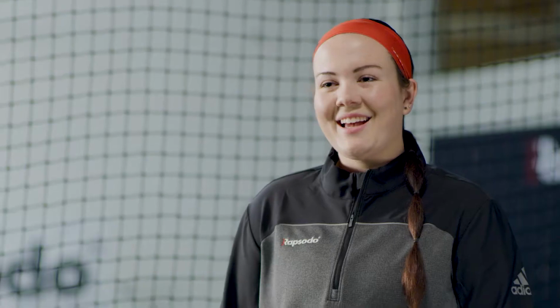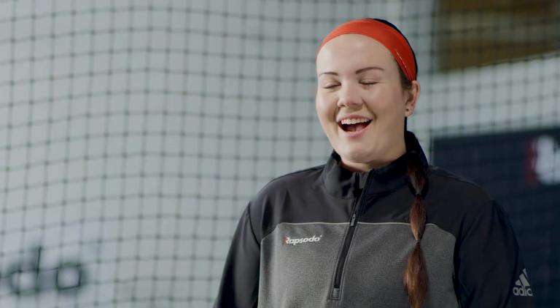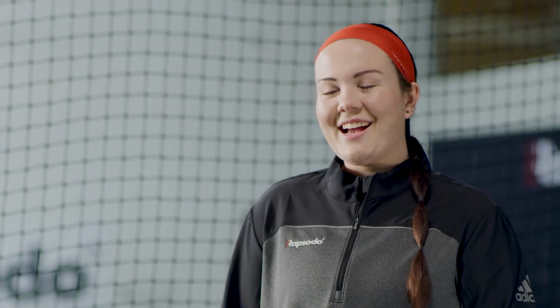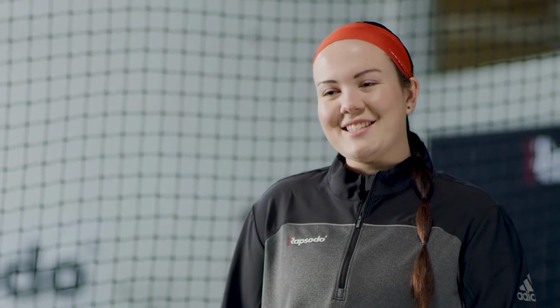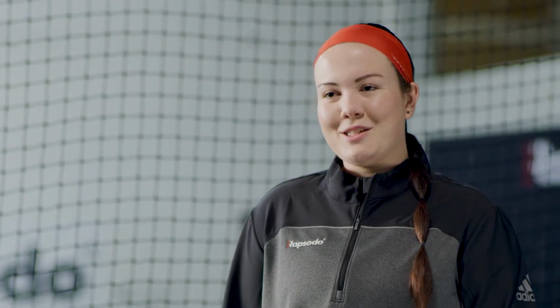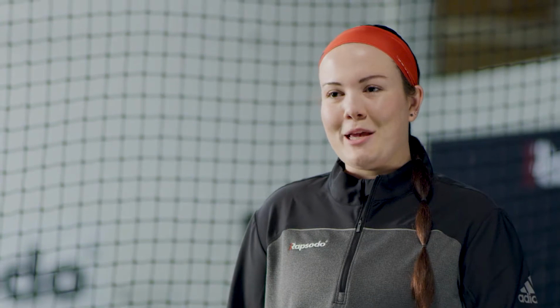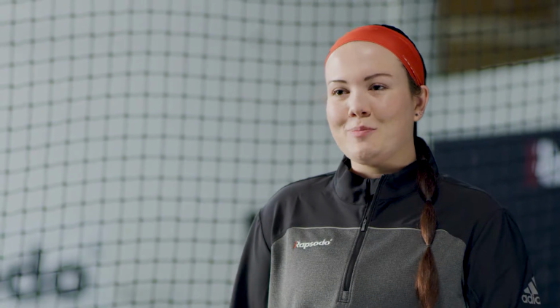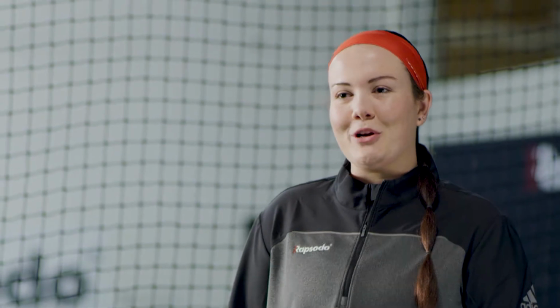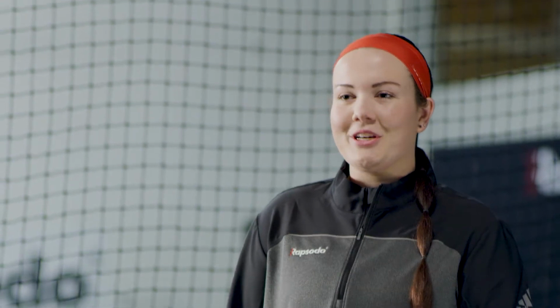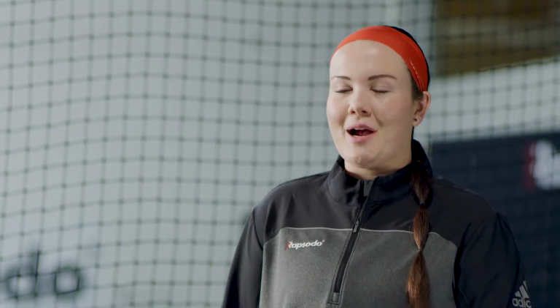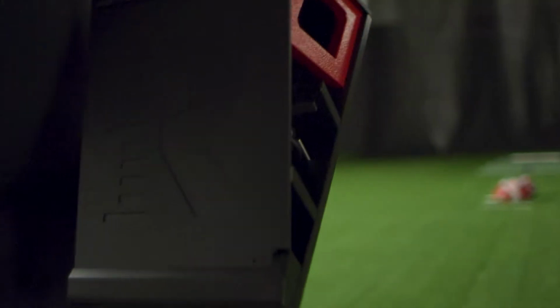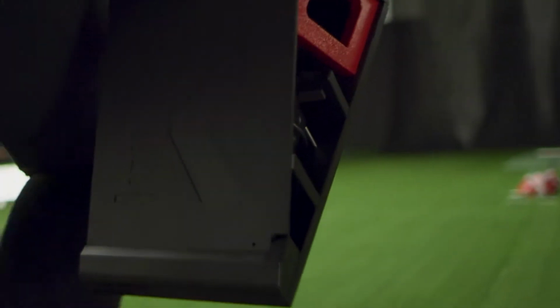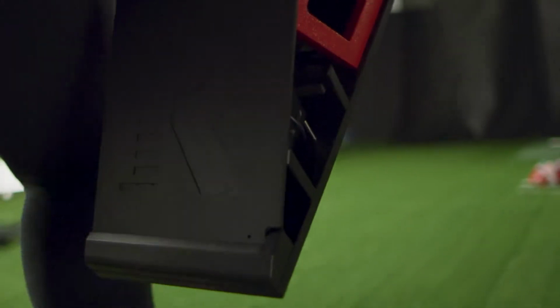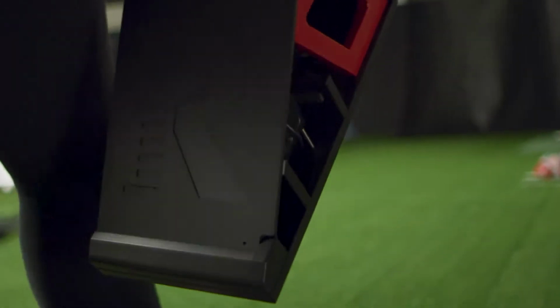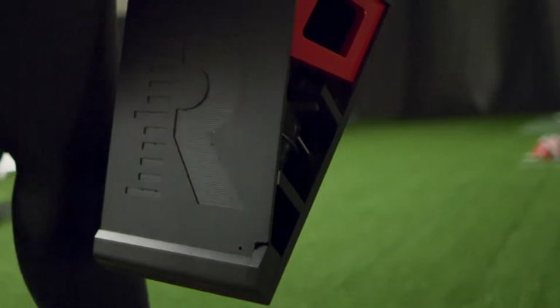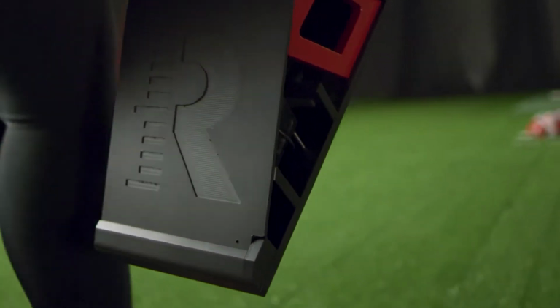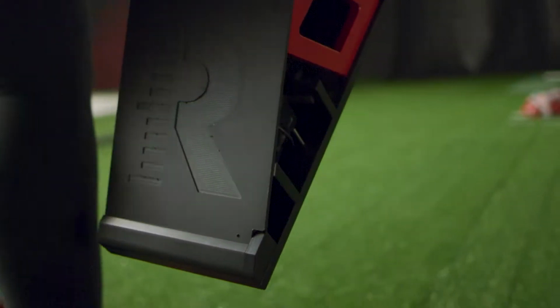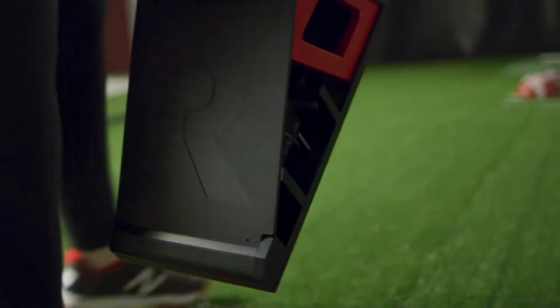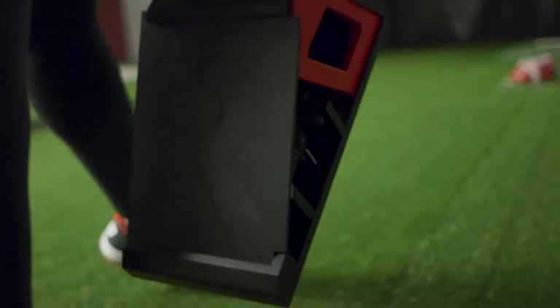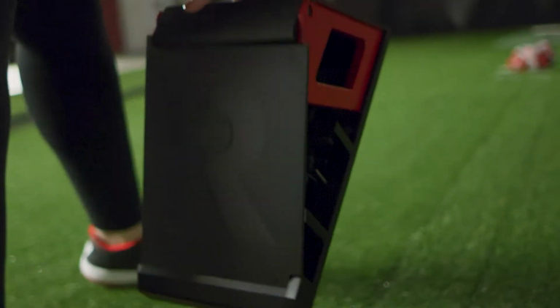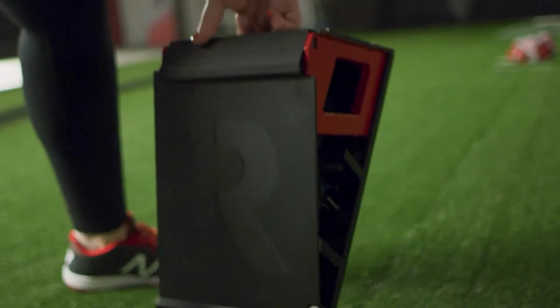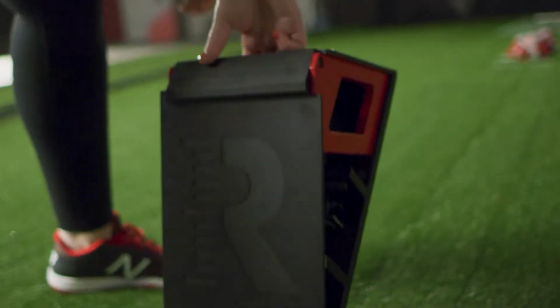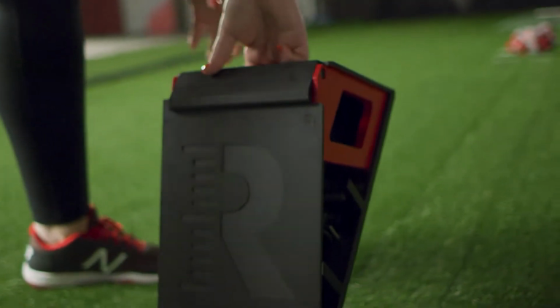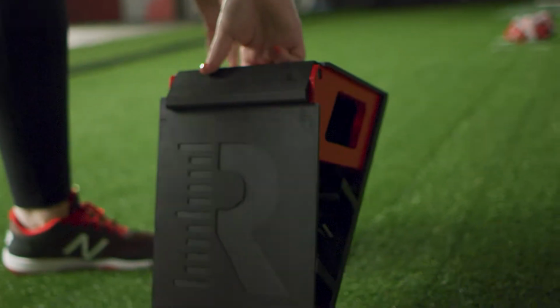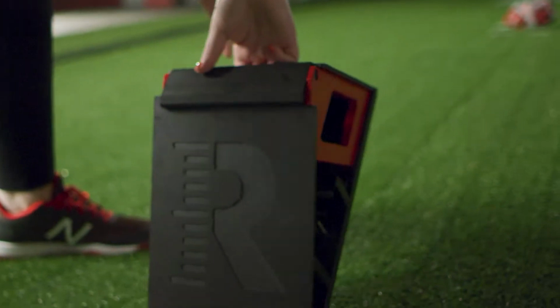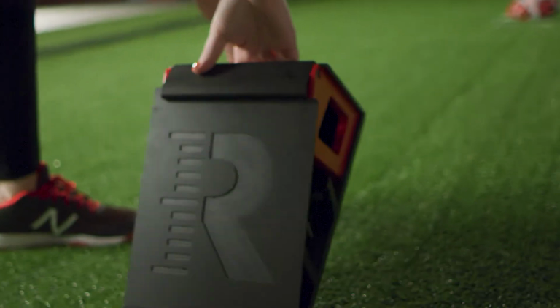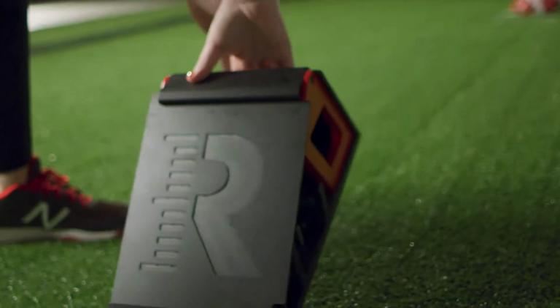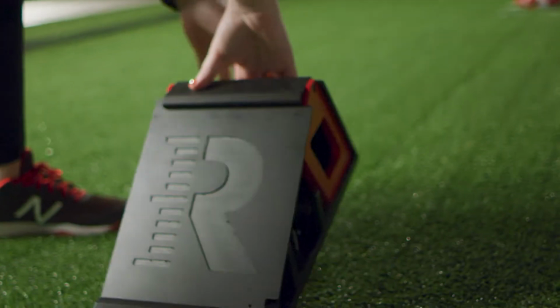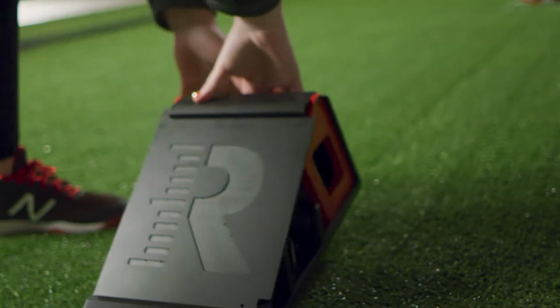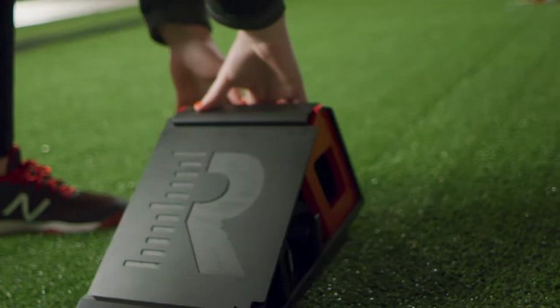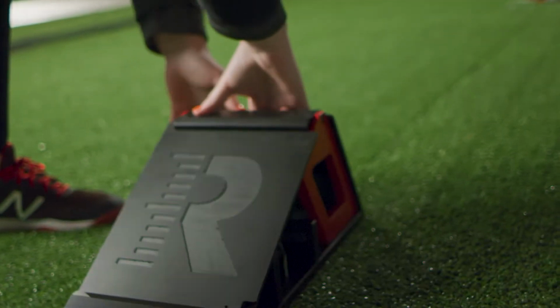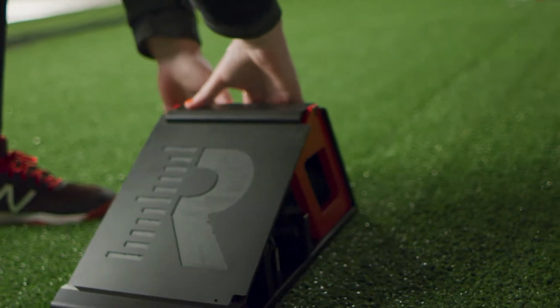Hi guys, it's Paige Parker. I'm at the Rapsodo training facility and today I'm going to talk about how to throw a drop ball.